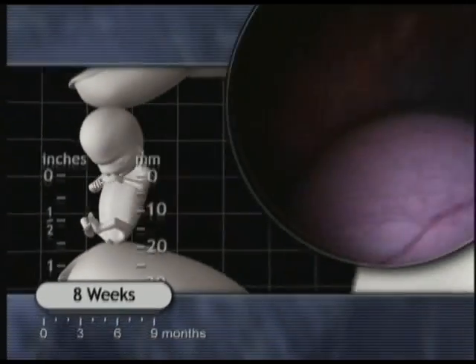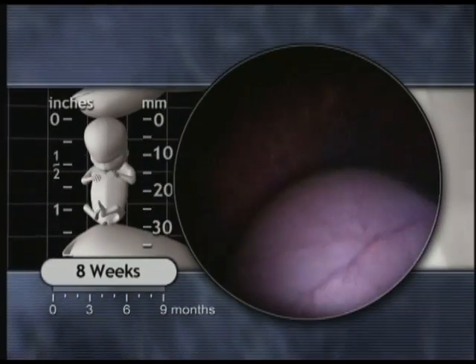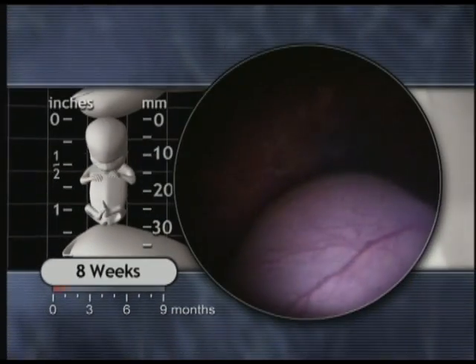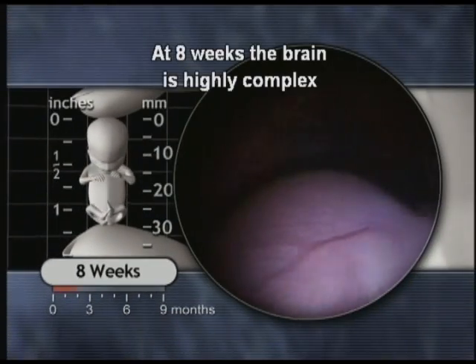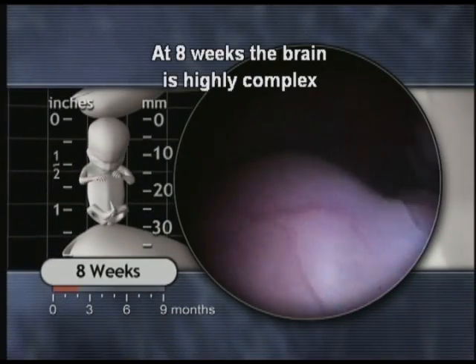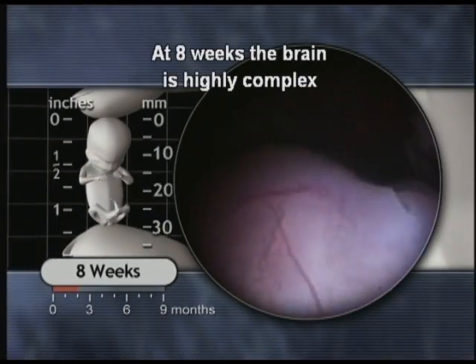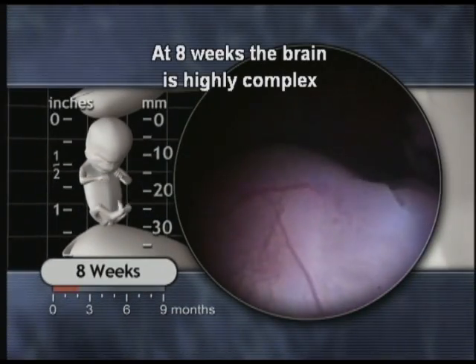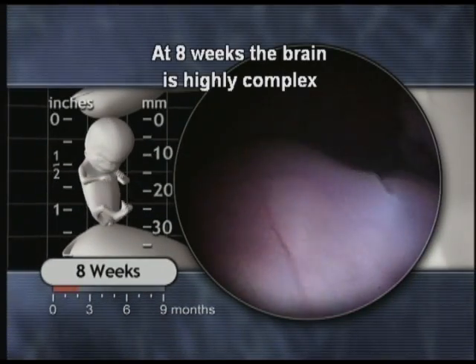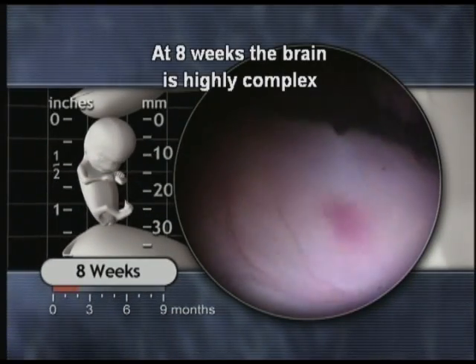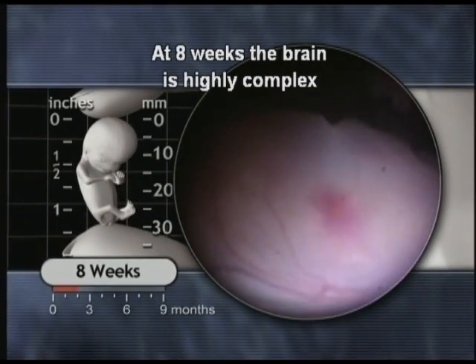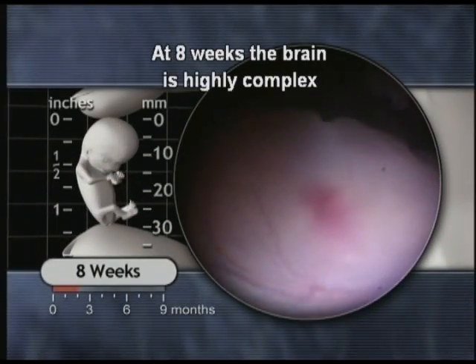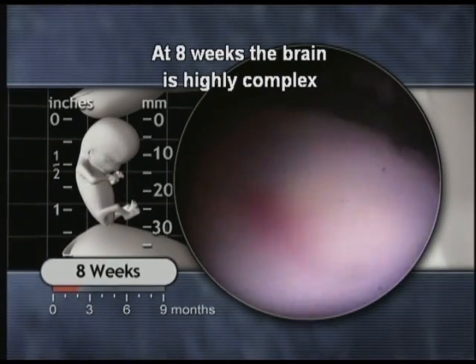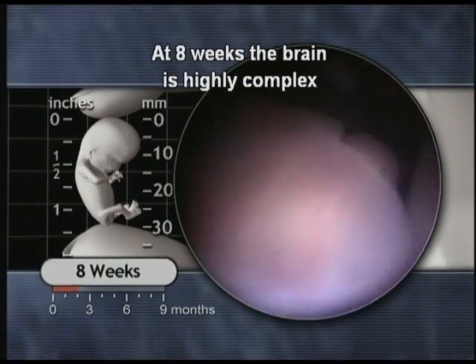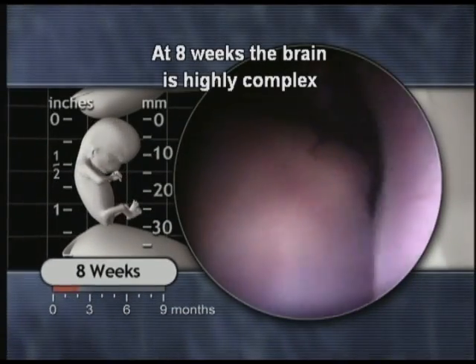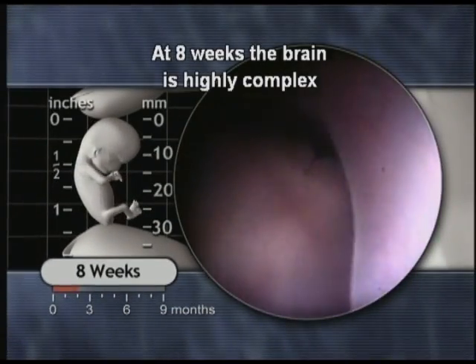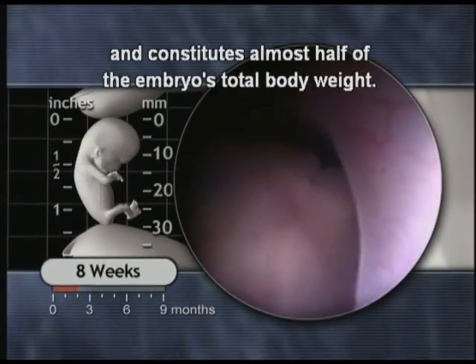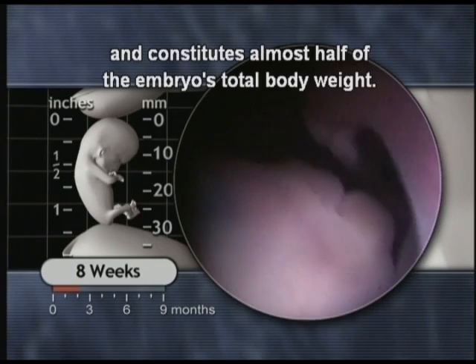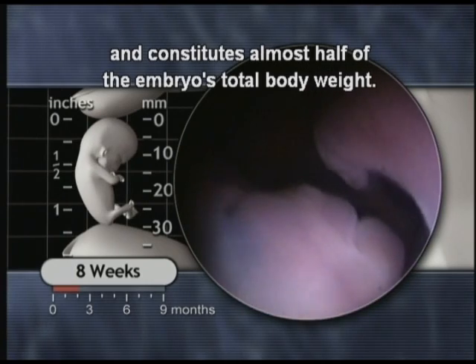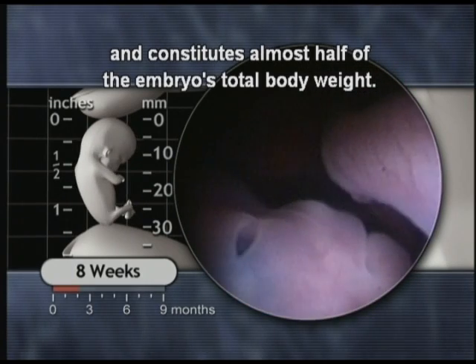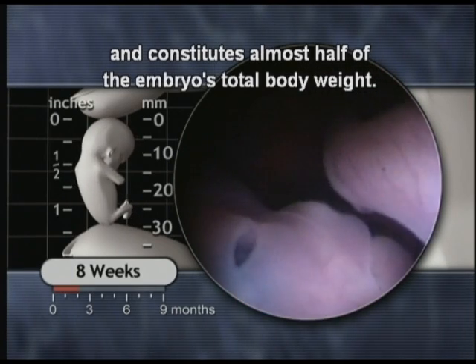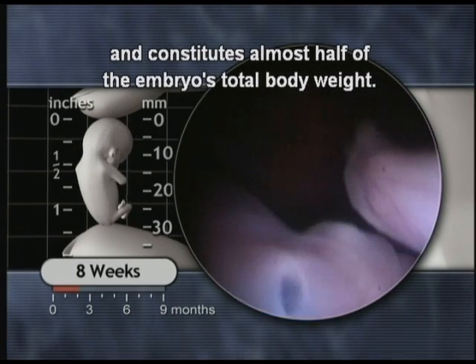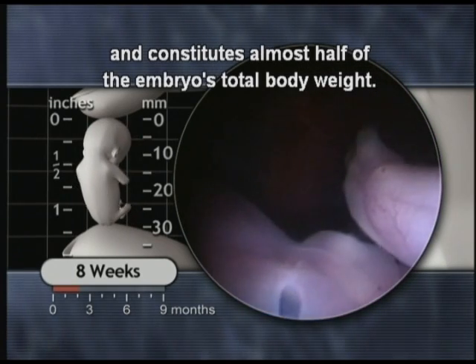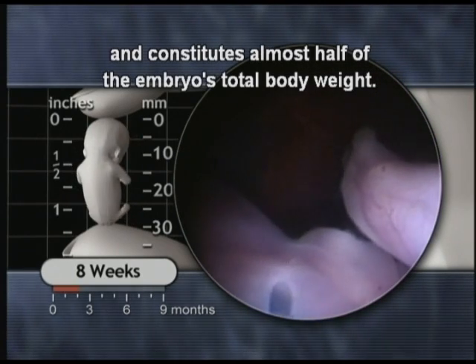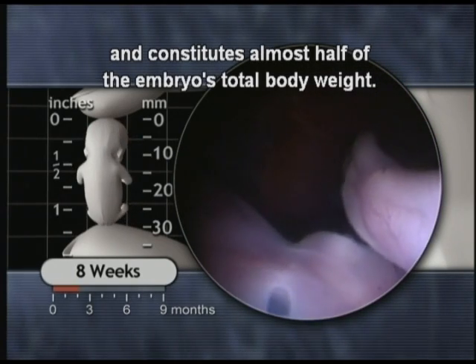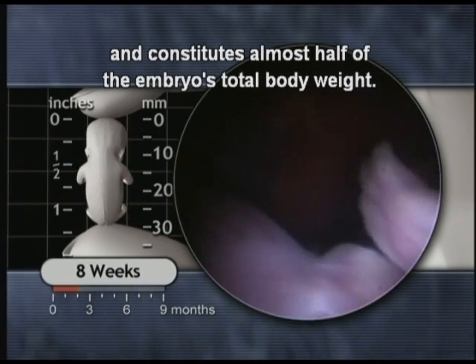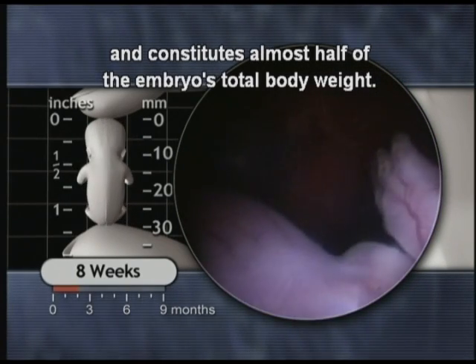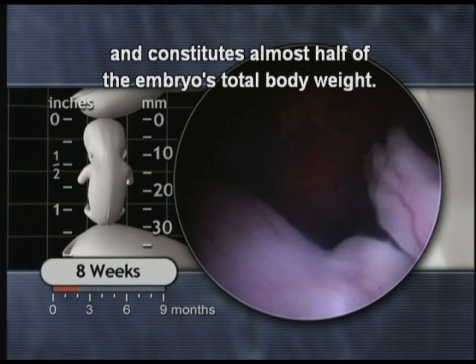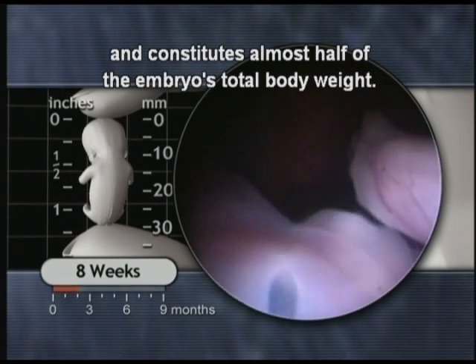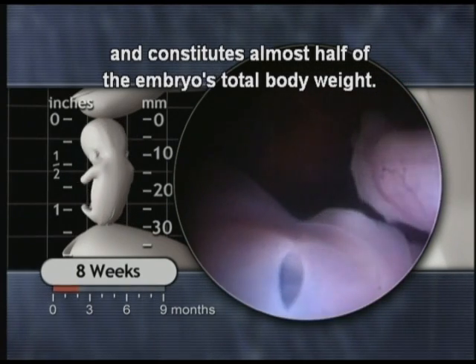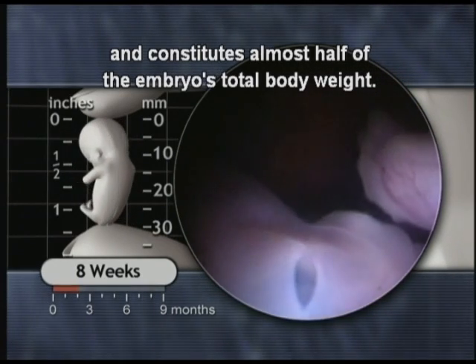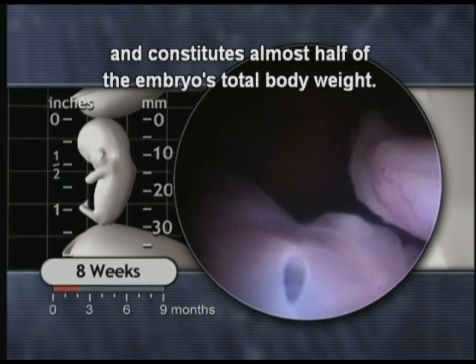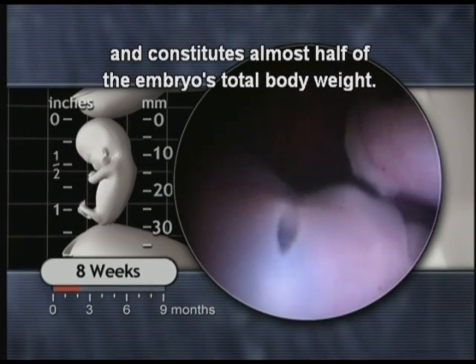At eight weeks, the brain is highly complex and constitutes almost half of the embryo's total body weight.